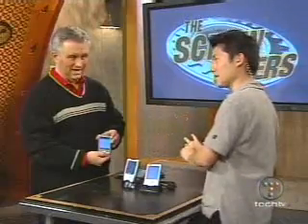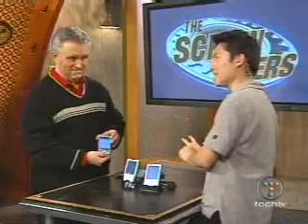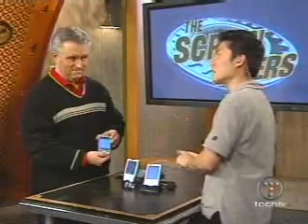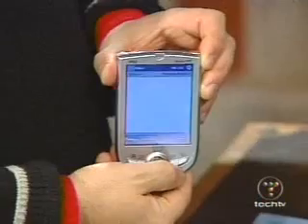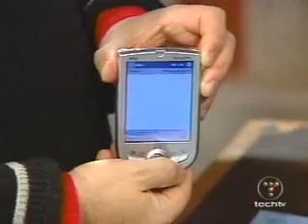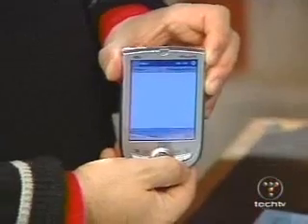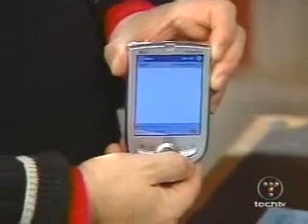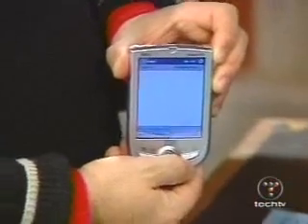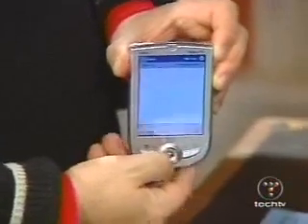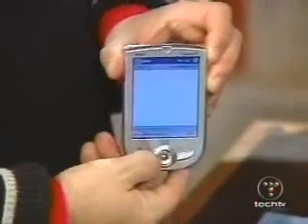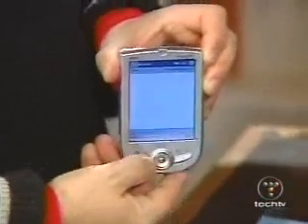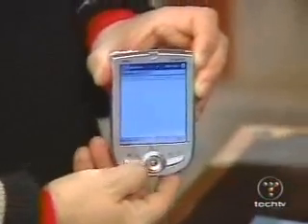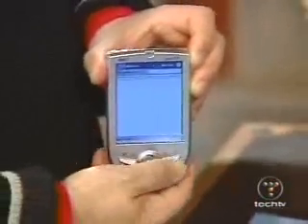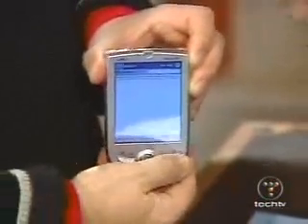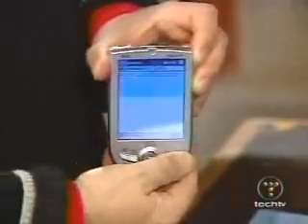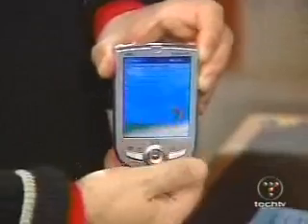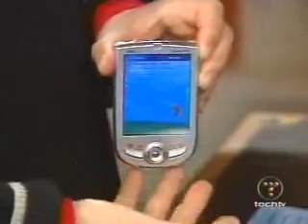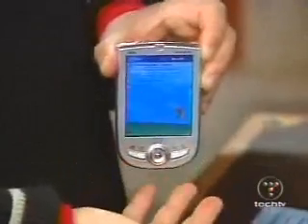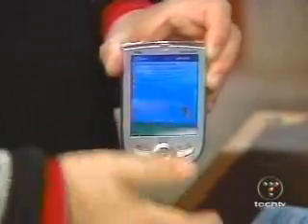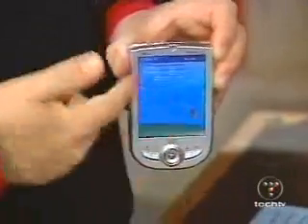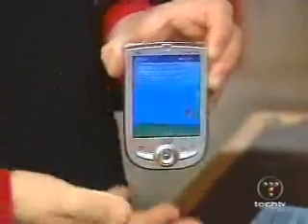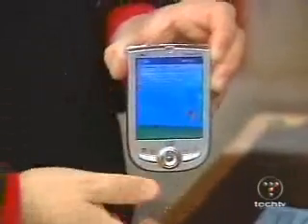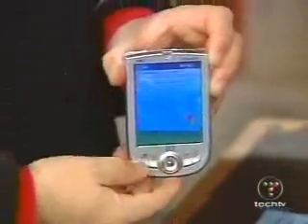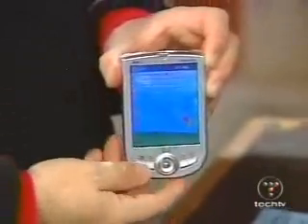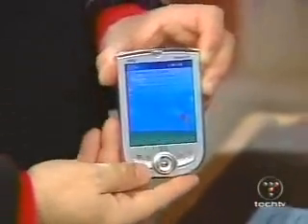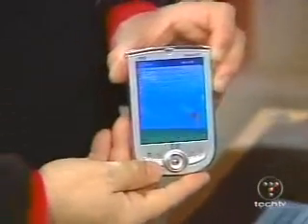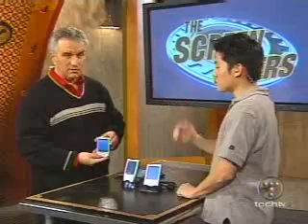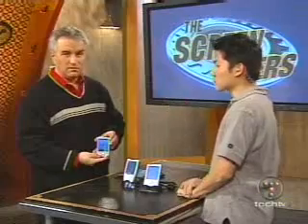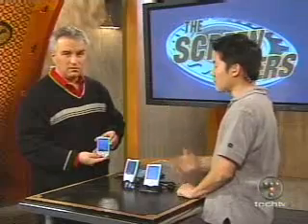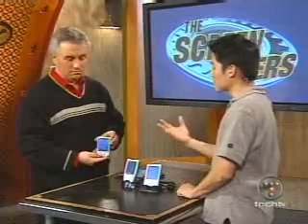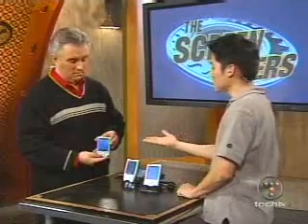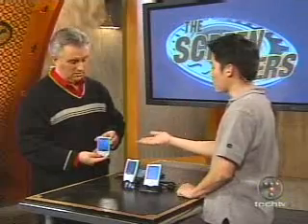You have to load those applications into RAM, which means you consume the RAM. So you save money because it's a lower-priced device, but you get less usable RAM. Still, the screen looks great and it's really small — the smallest Pocket PC we've seen so far.